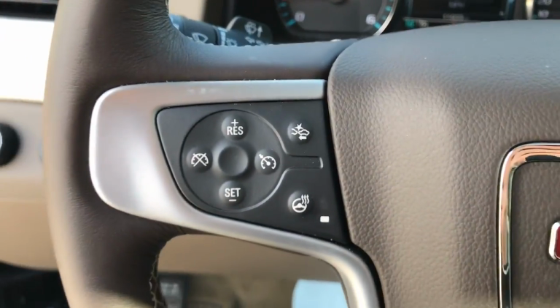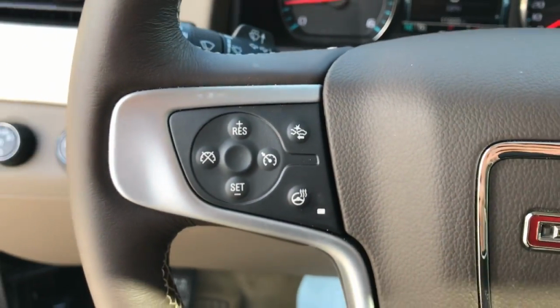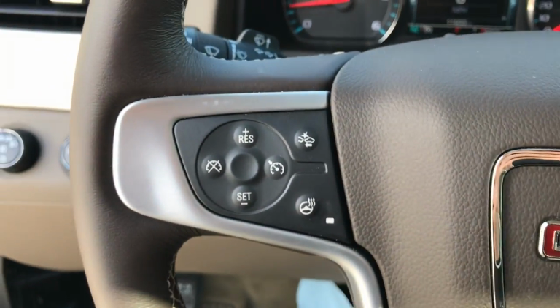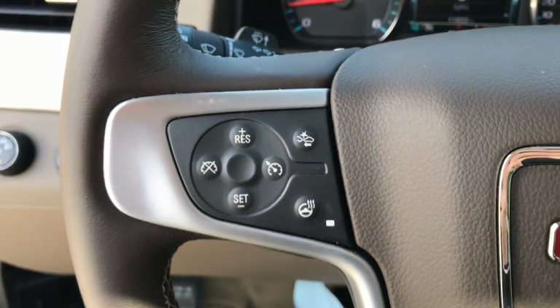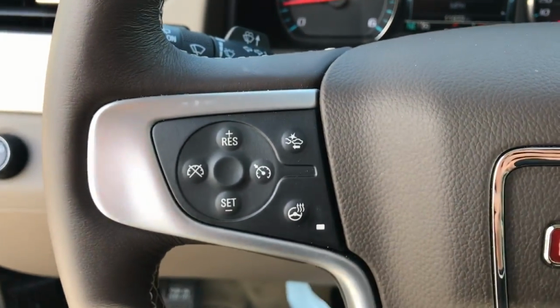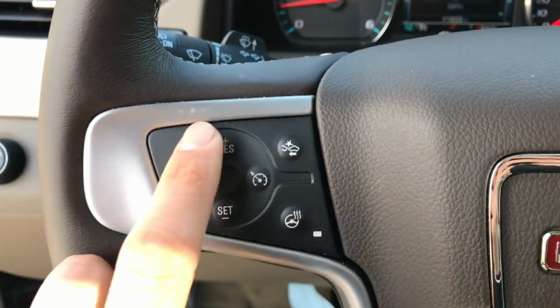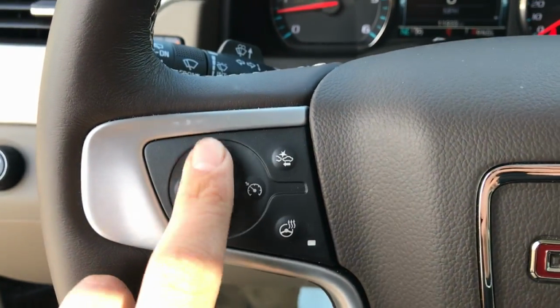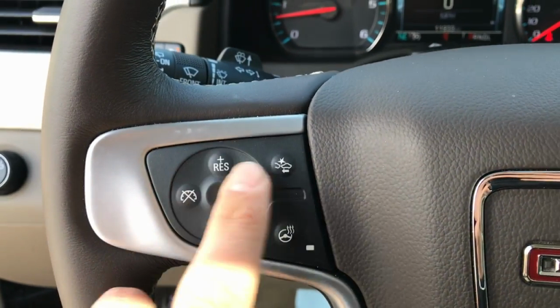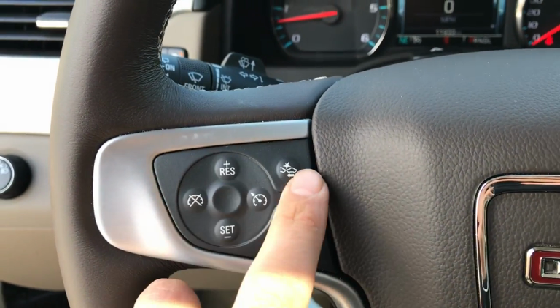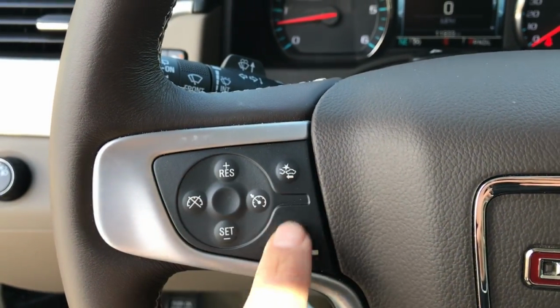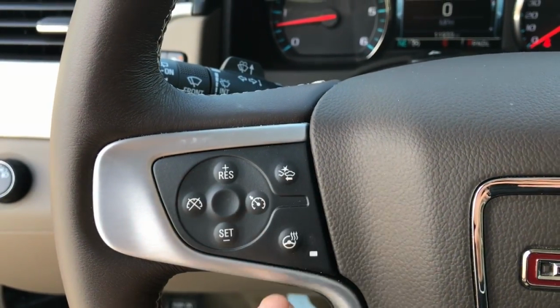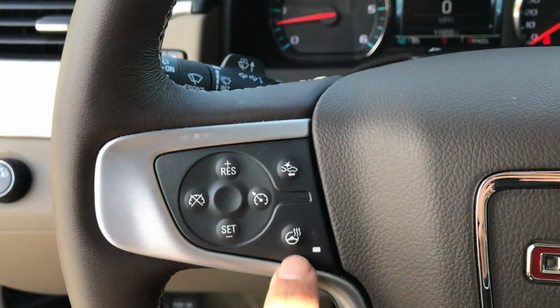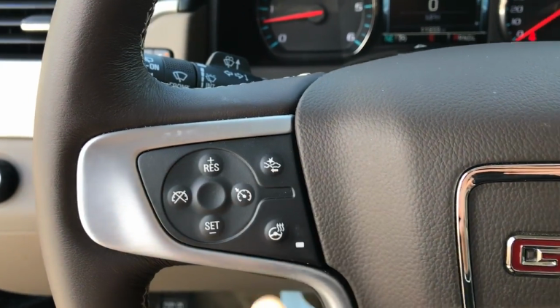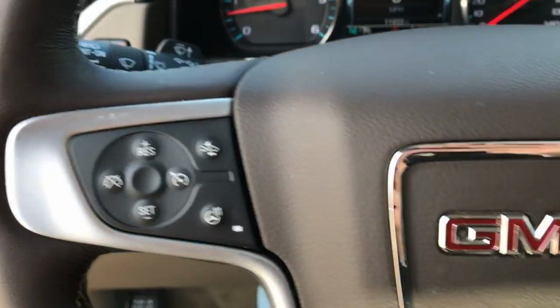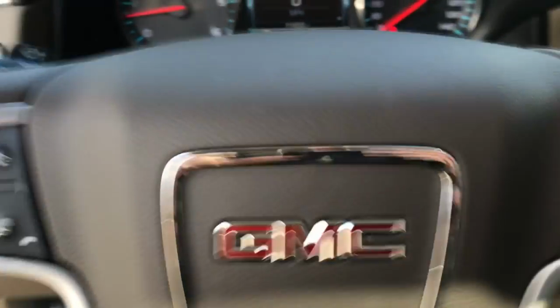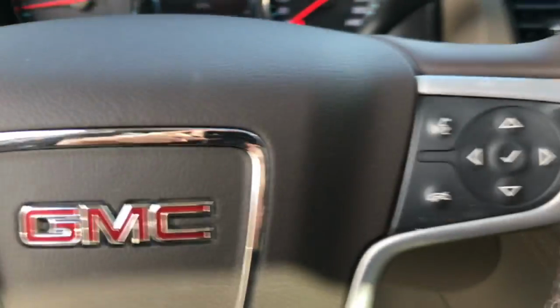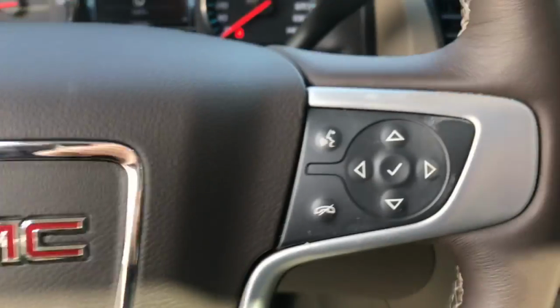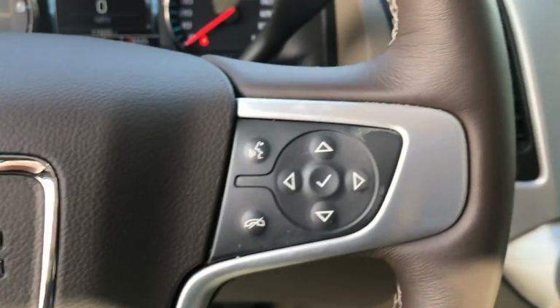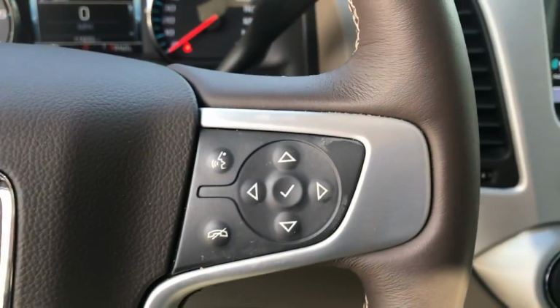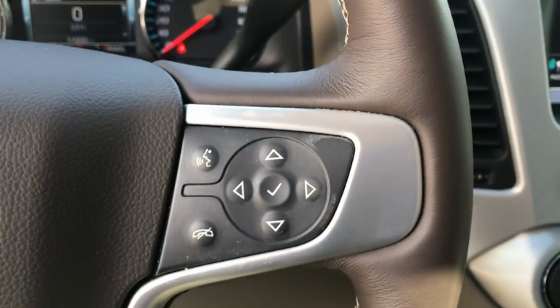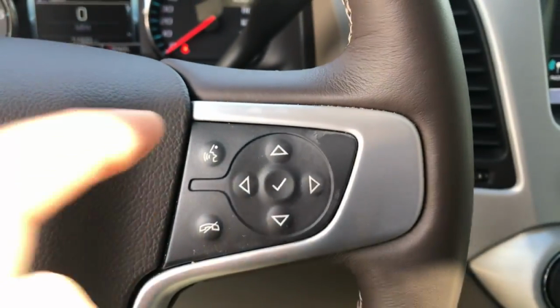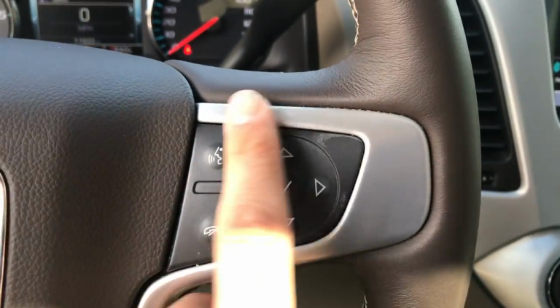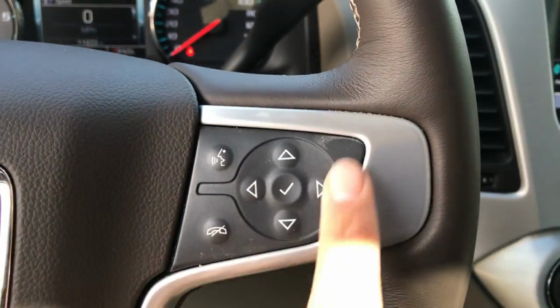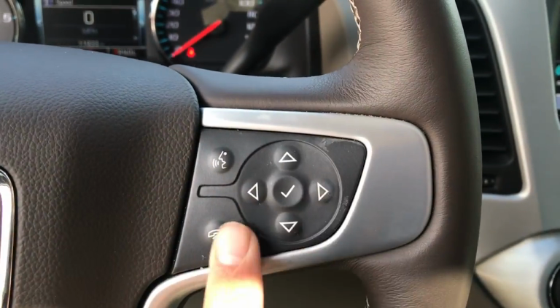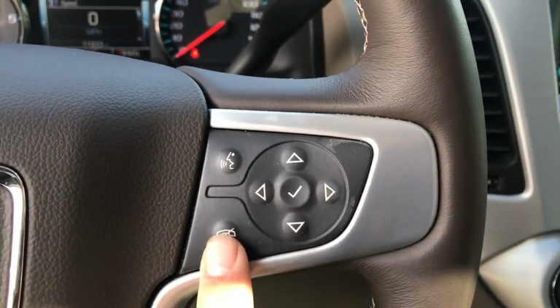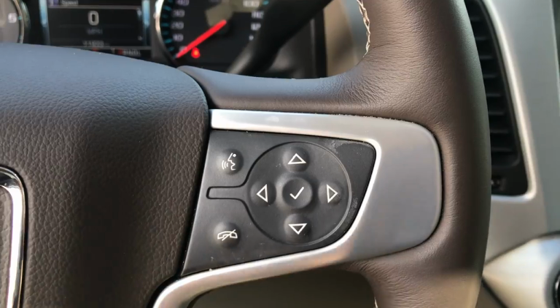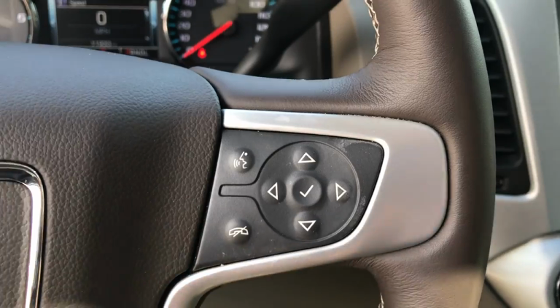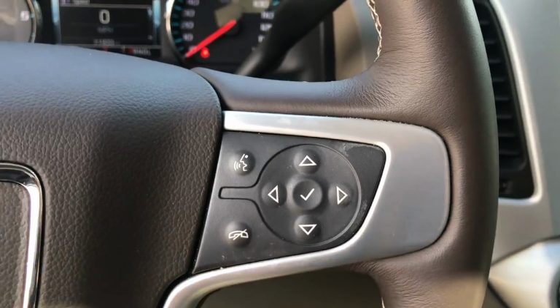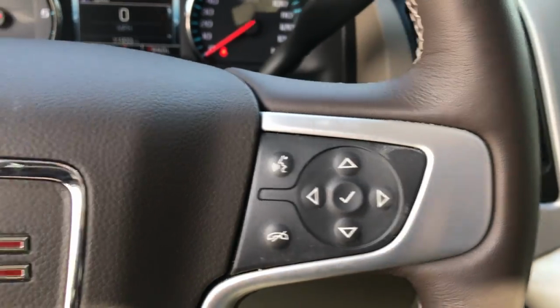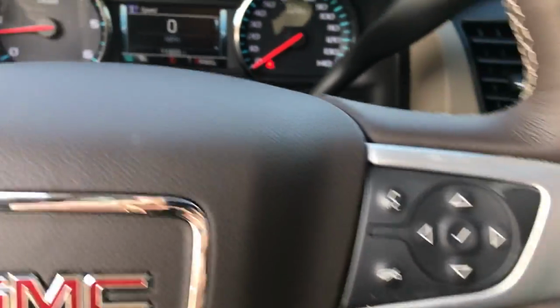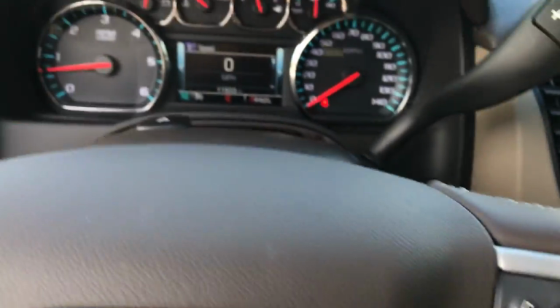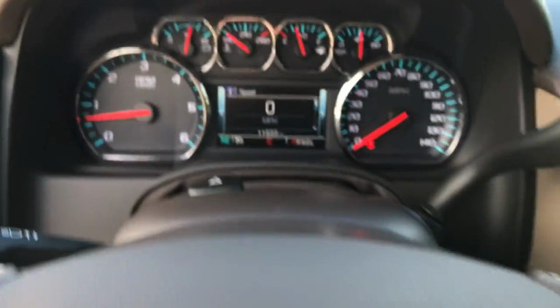On the wheel here, you've got your cruise control, your forward collision alert, your heated steering wheel, as well as some audio functions for the infotainment screen.